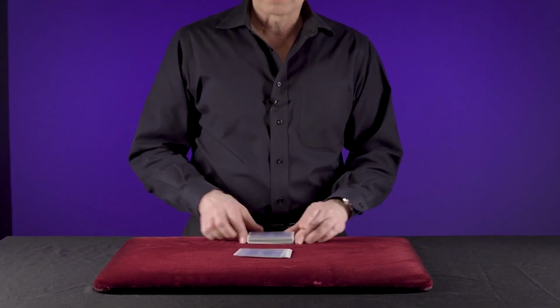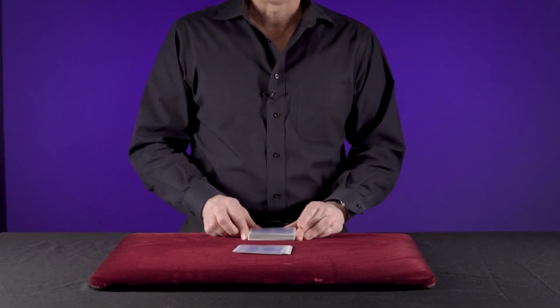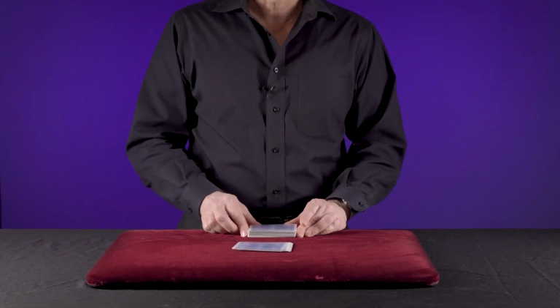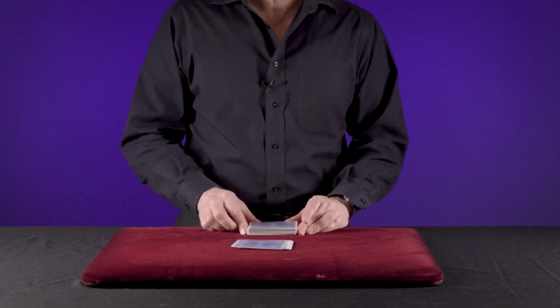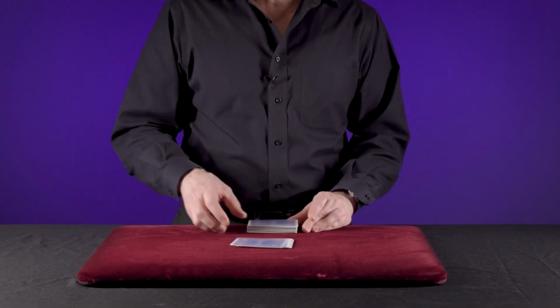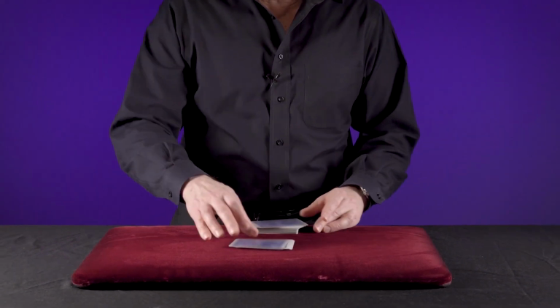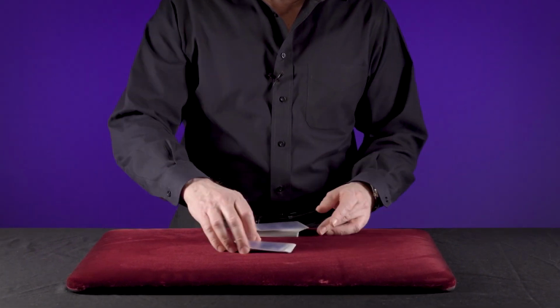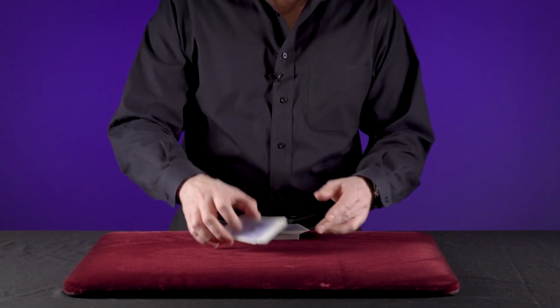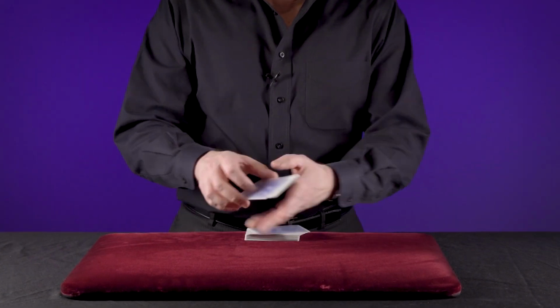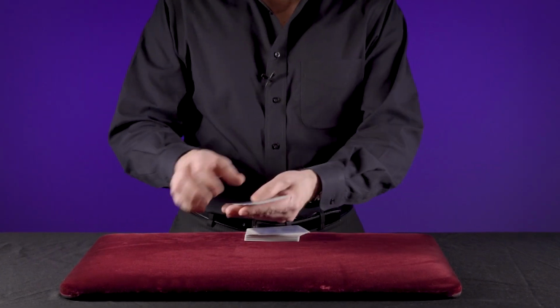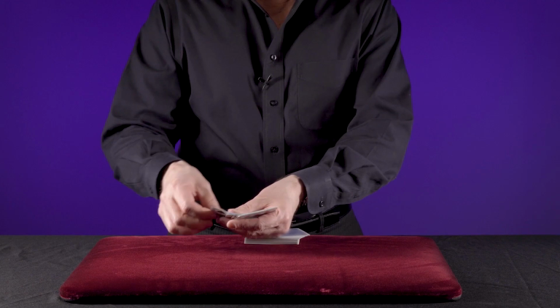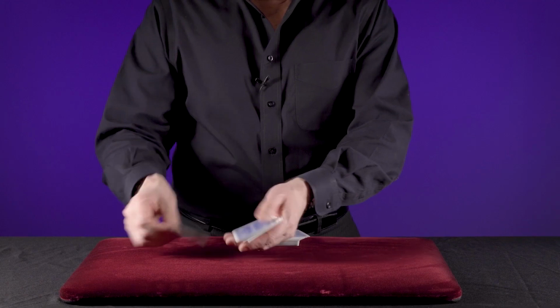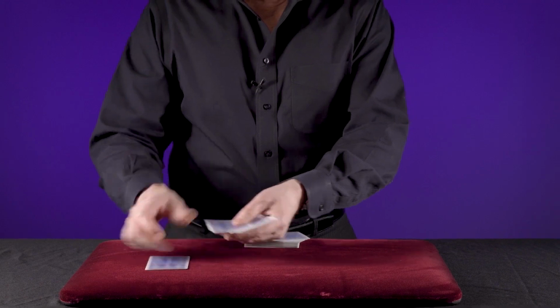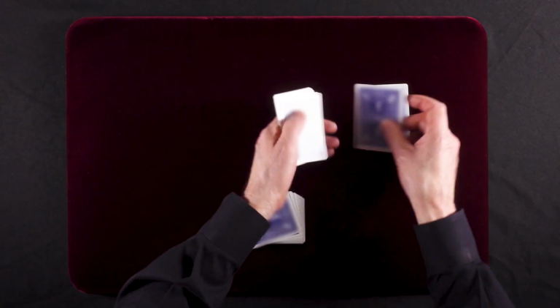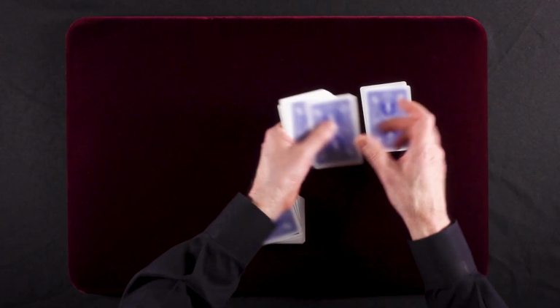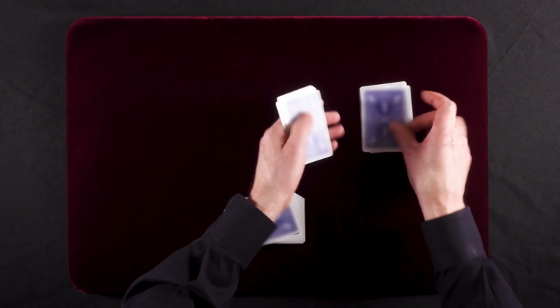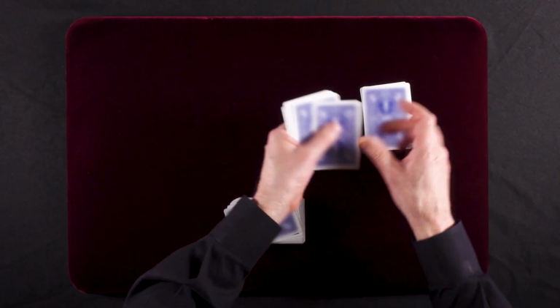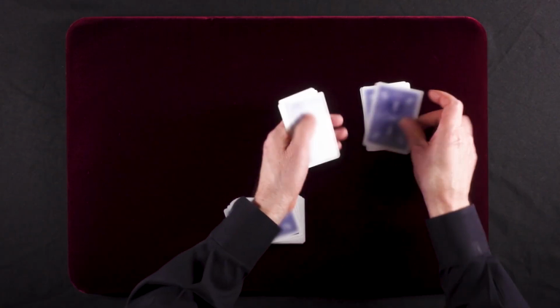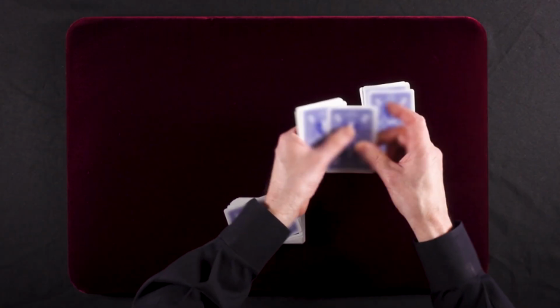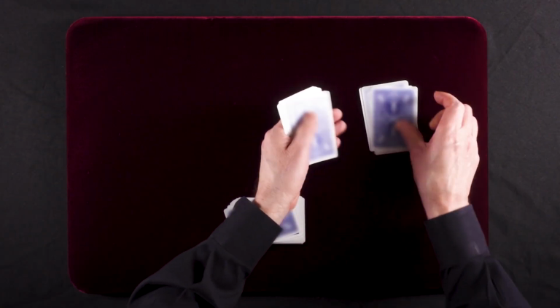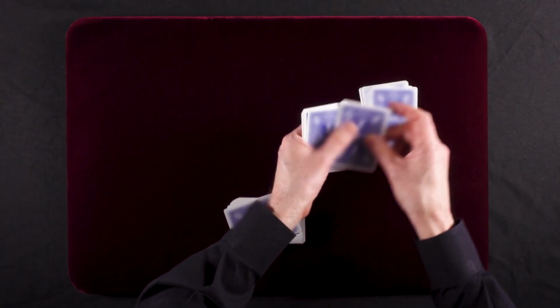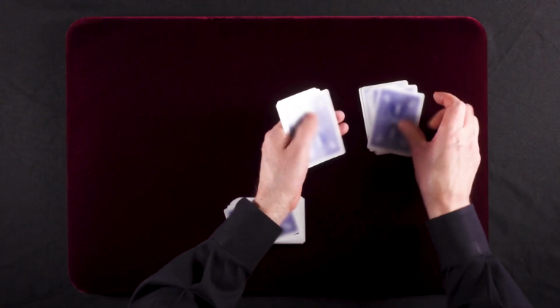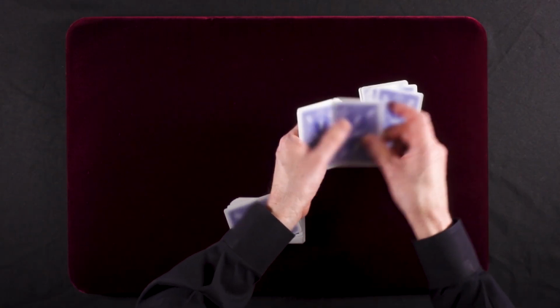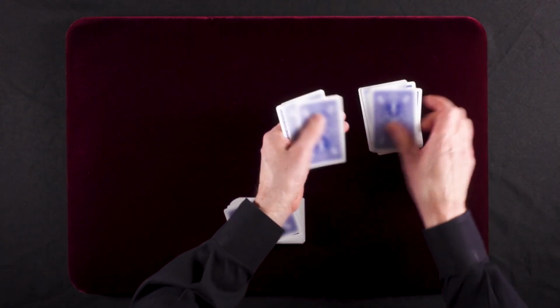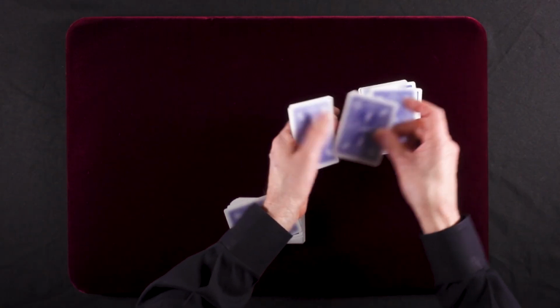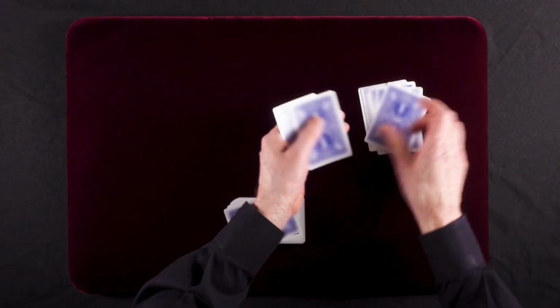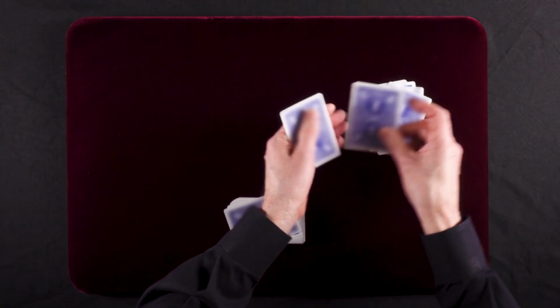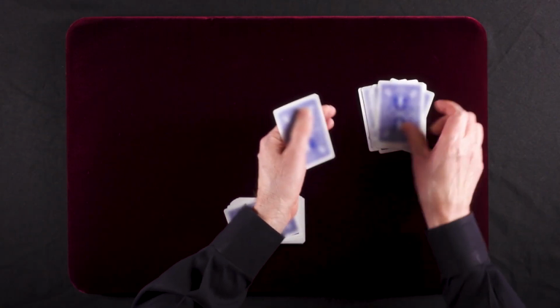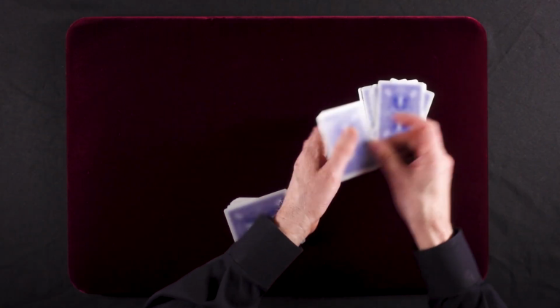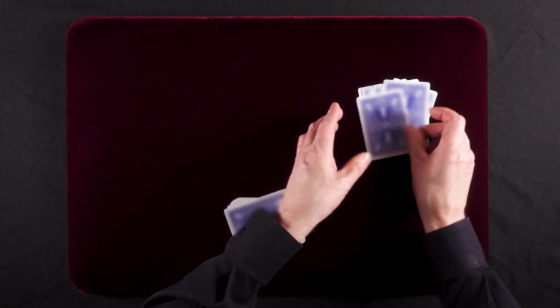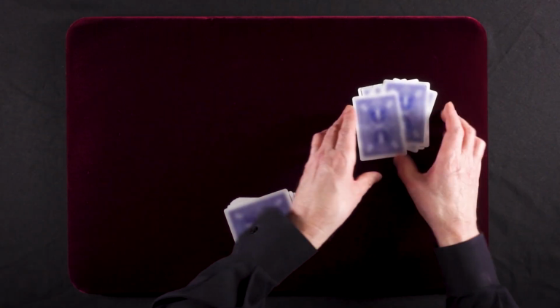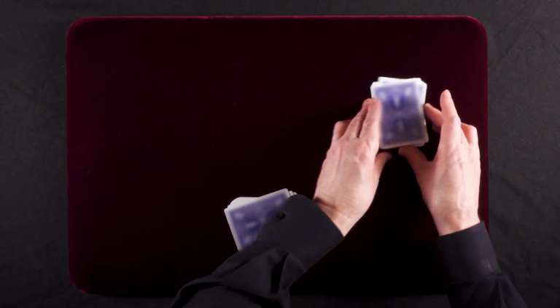I say that's 10 cards right there. 1, 2, 3, 4, 5, 6, 7, 8, 9, 10.